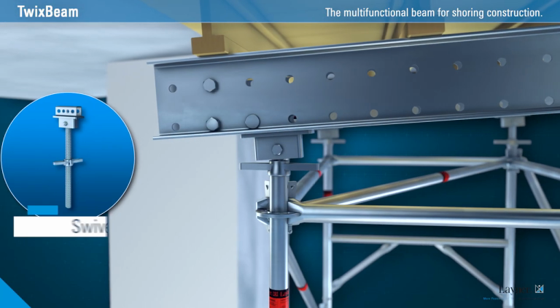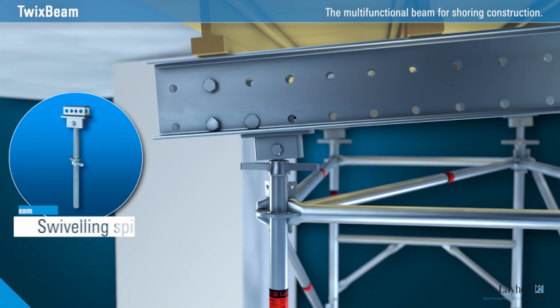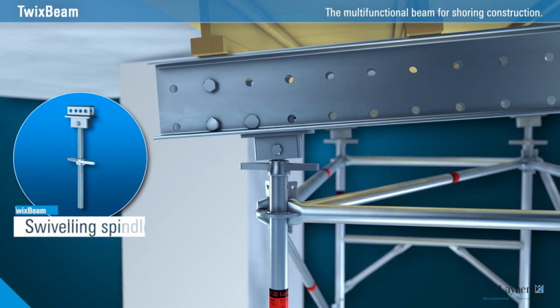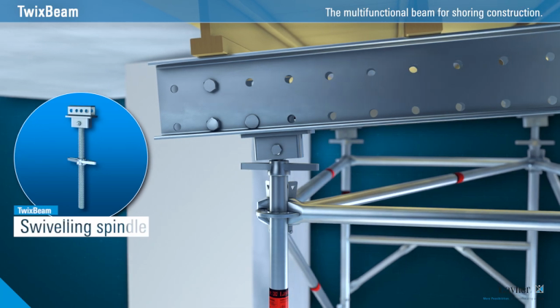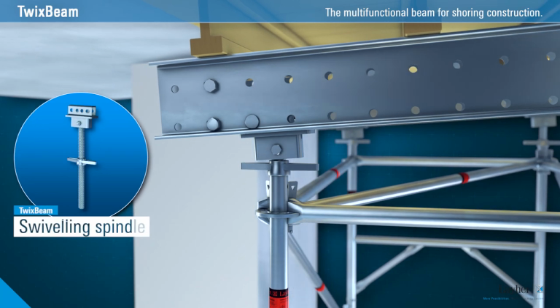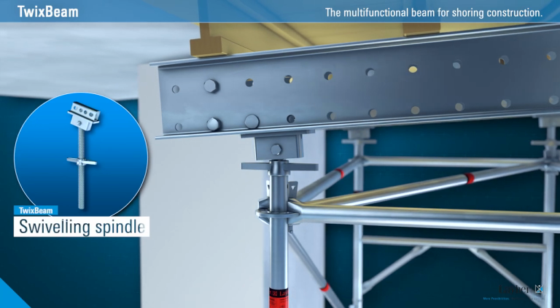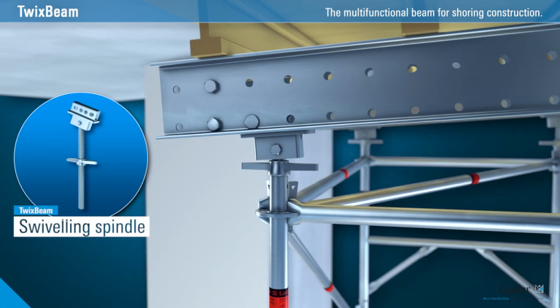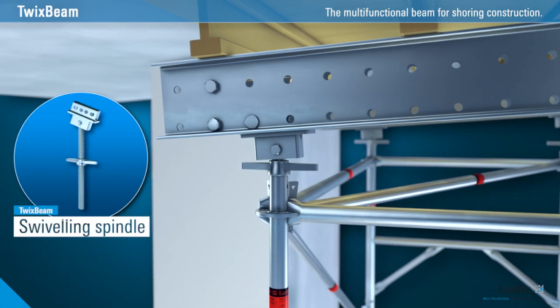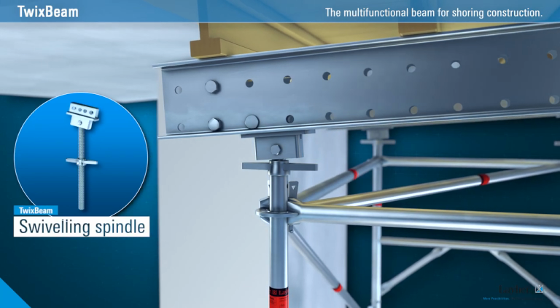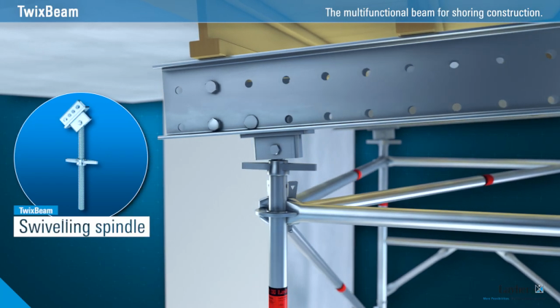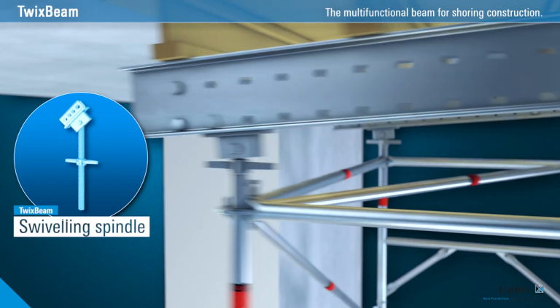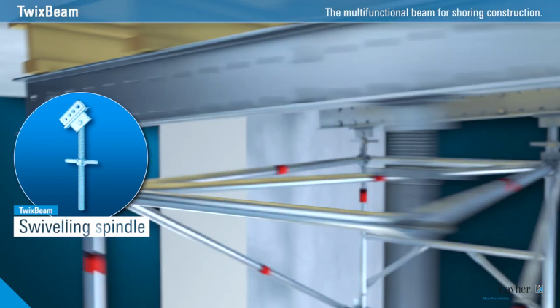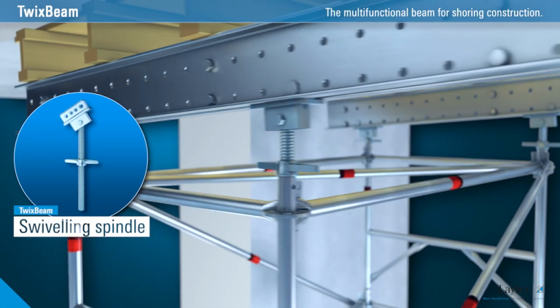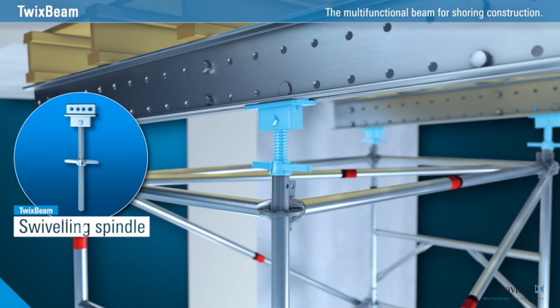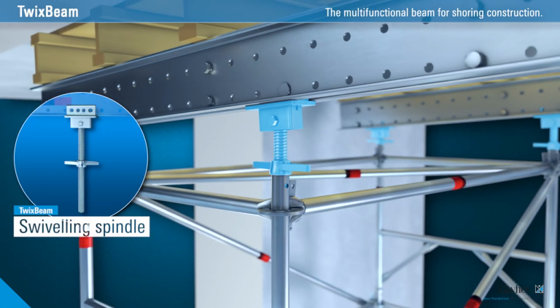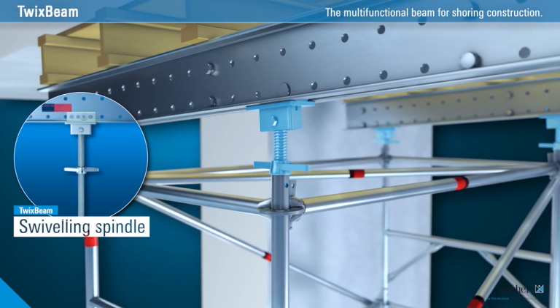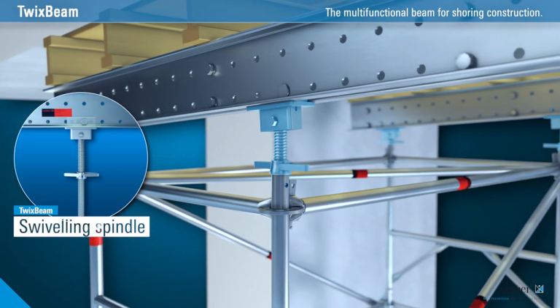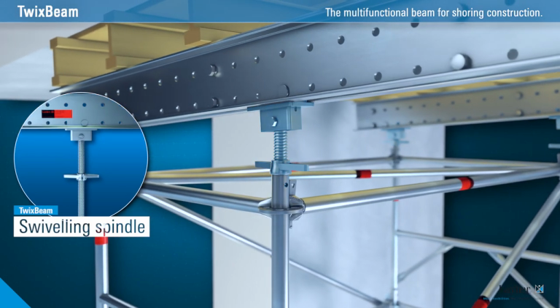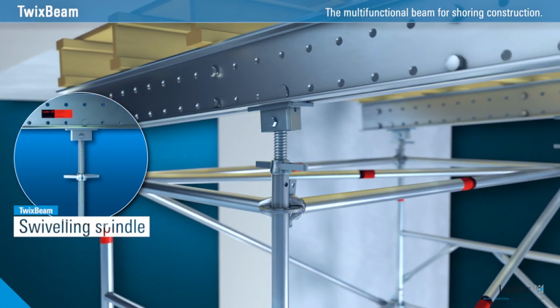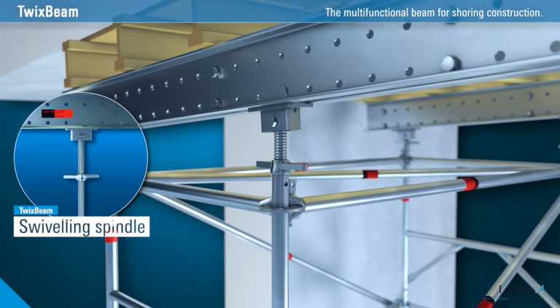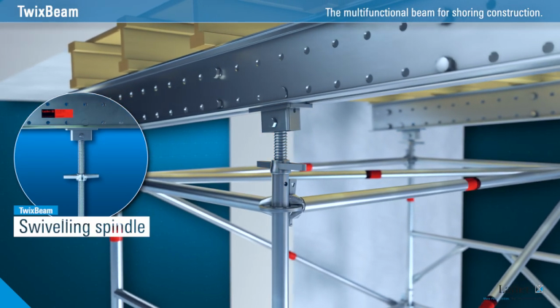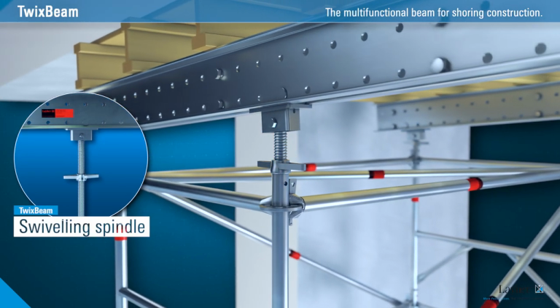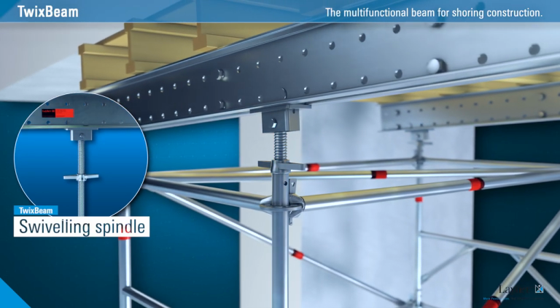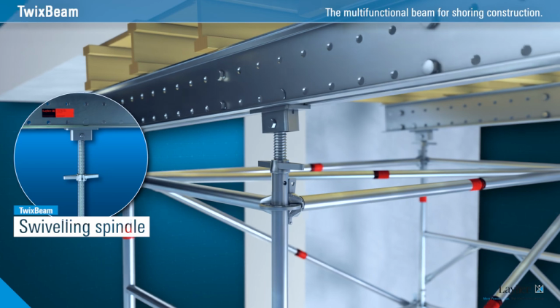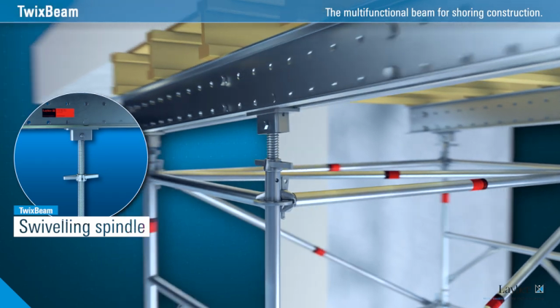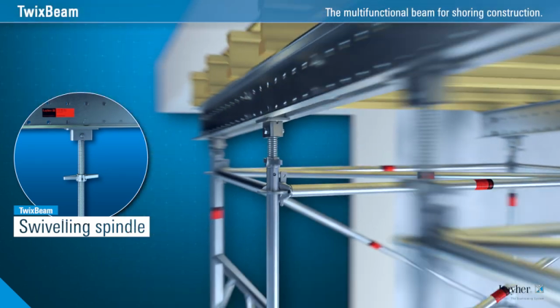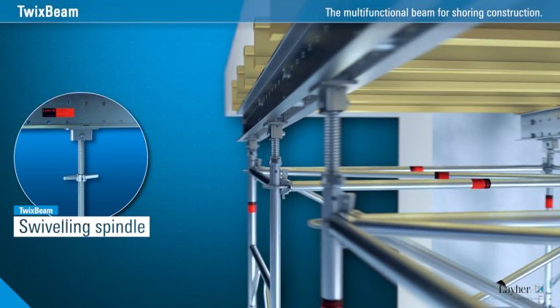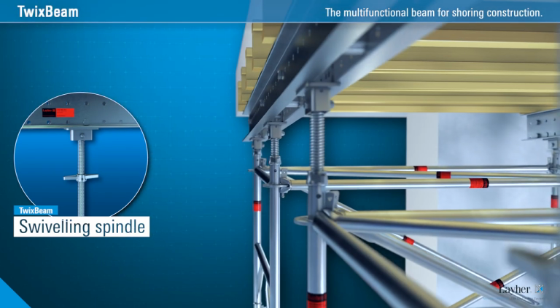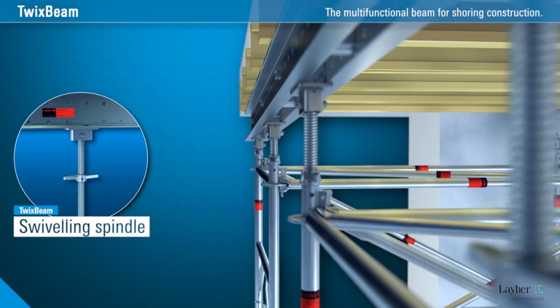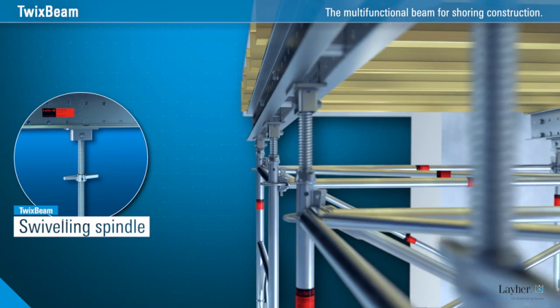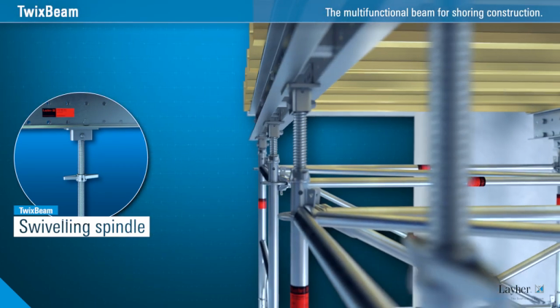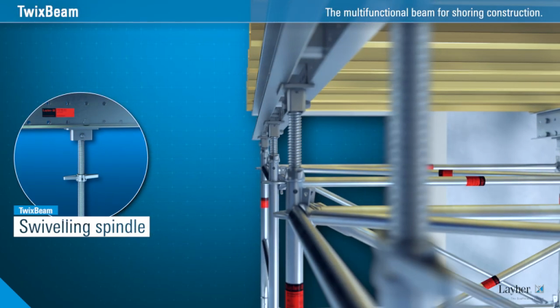For sloping slabs and sloping ground, the swiveling spindle is used. It adjusts effortlessly to any required angle.